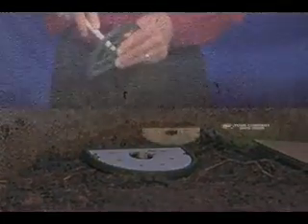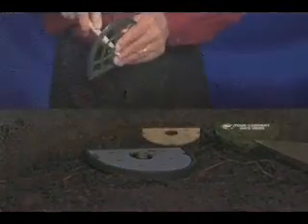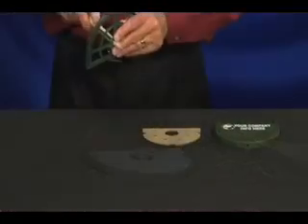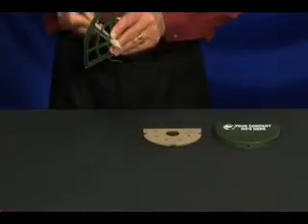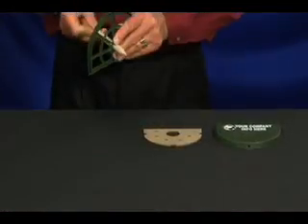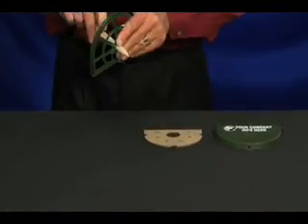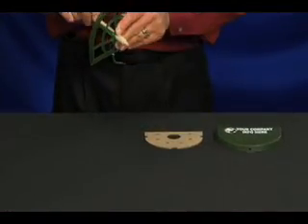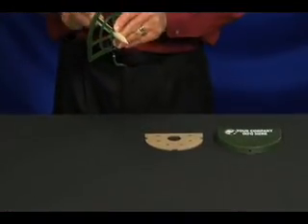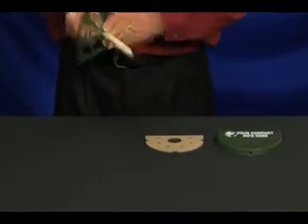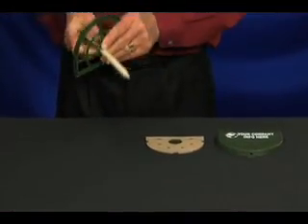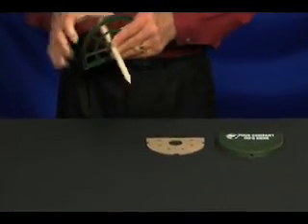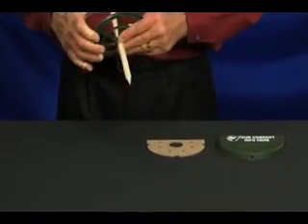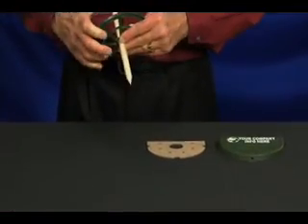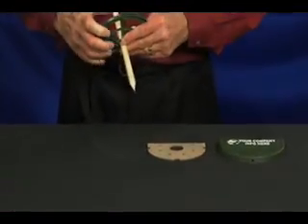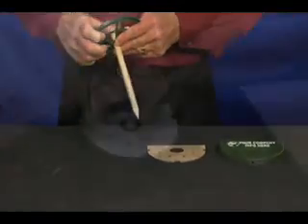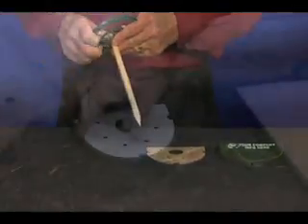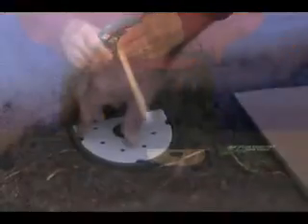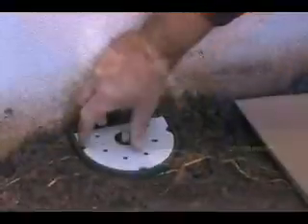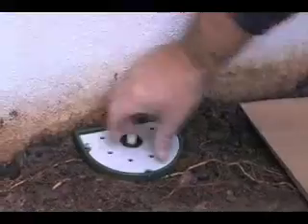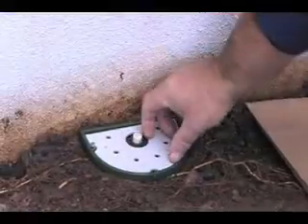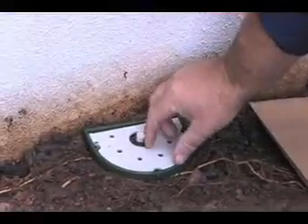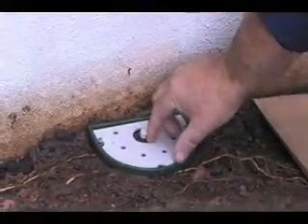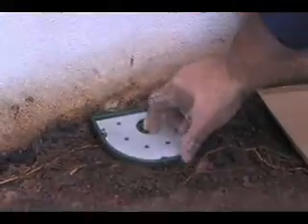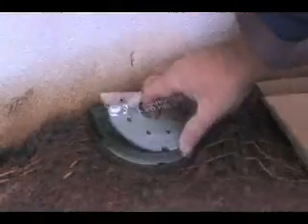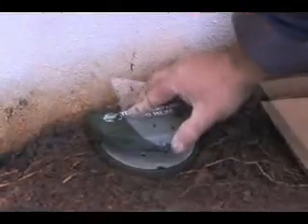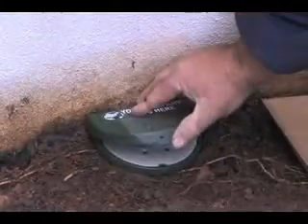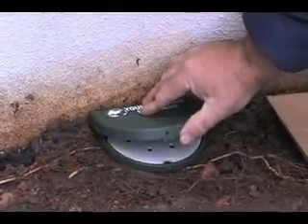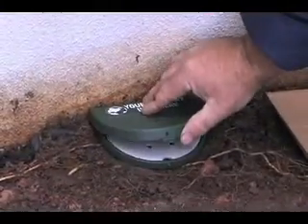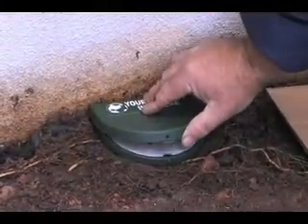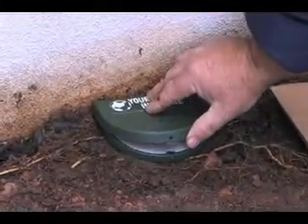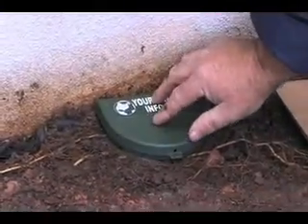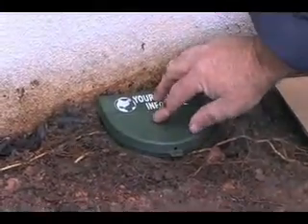To use, just insert the stake through the base, add feeding matrix, and snap the cover into place.